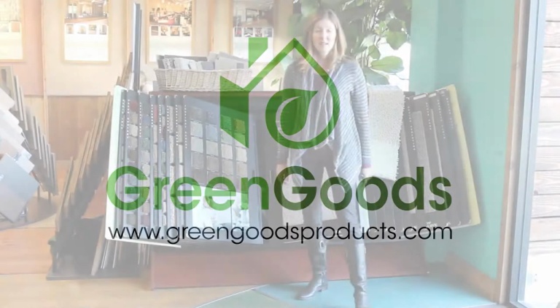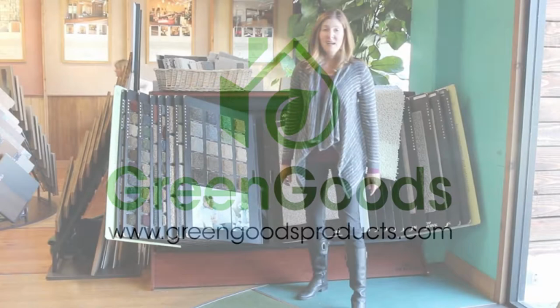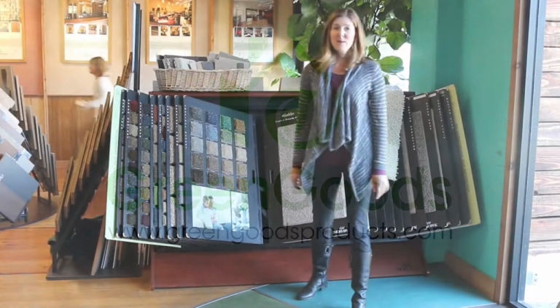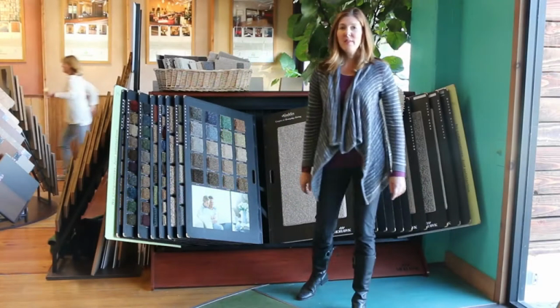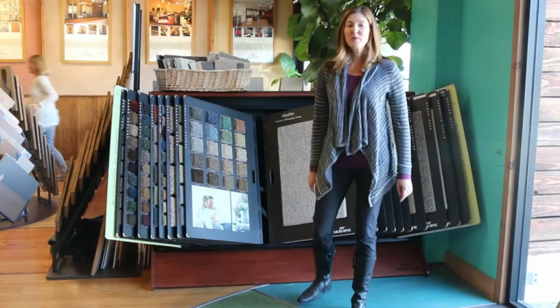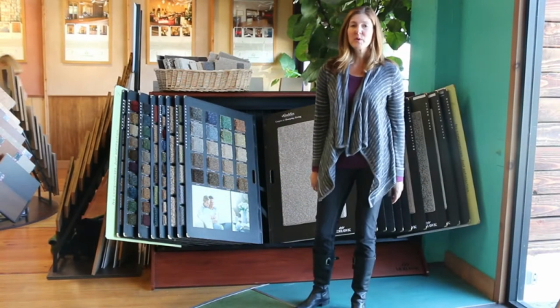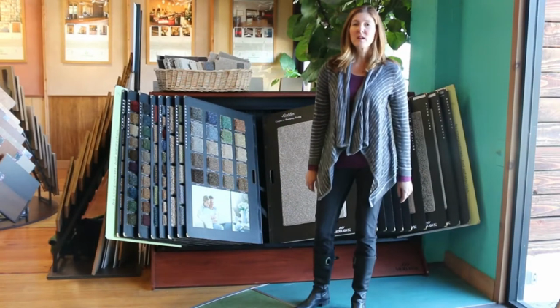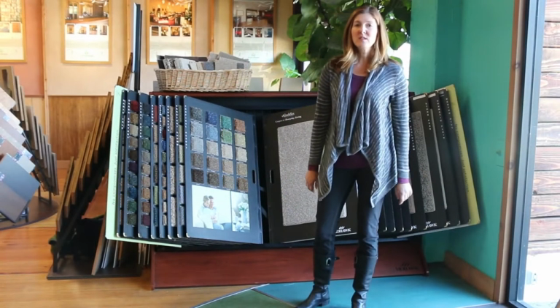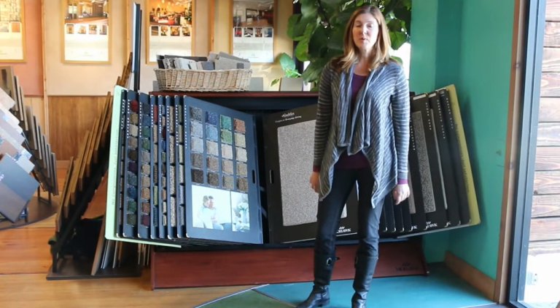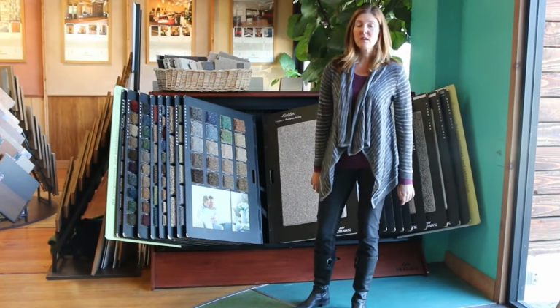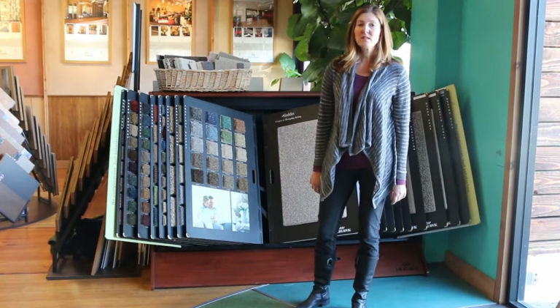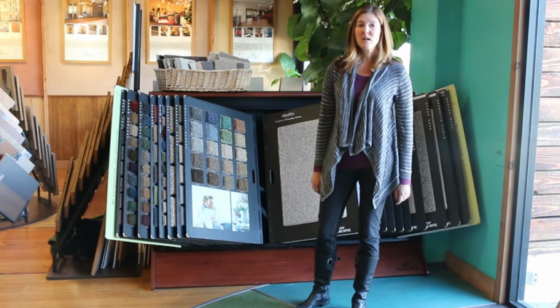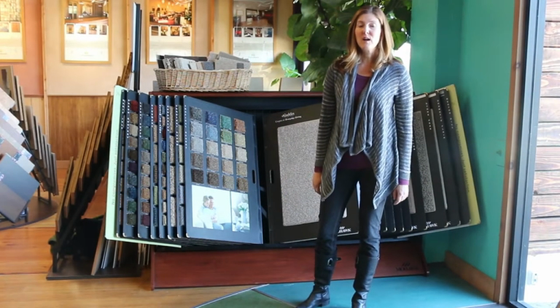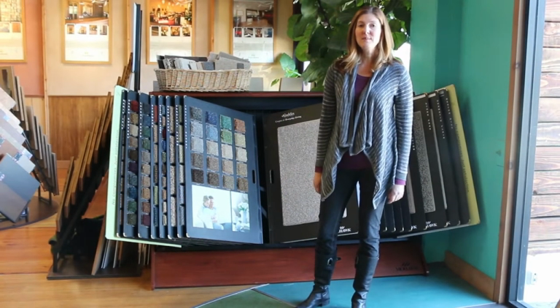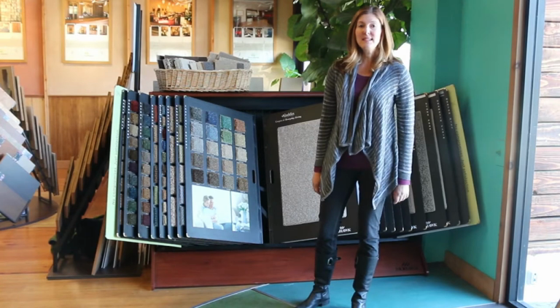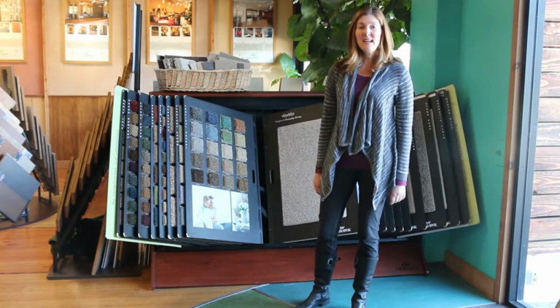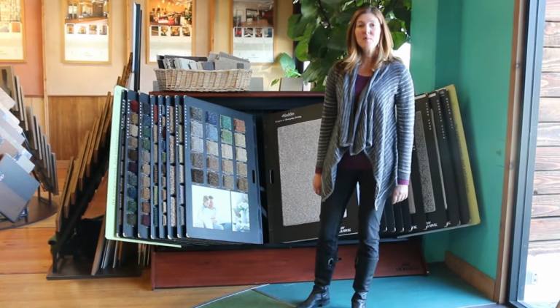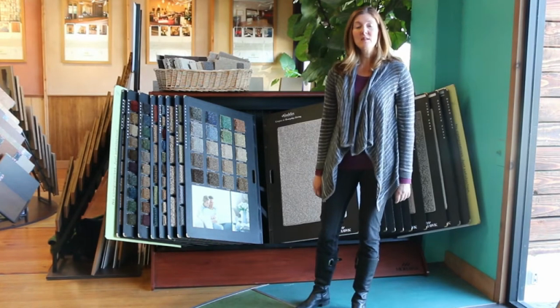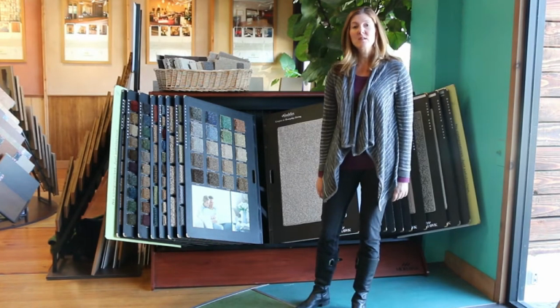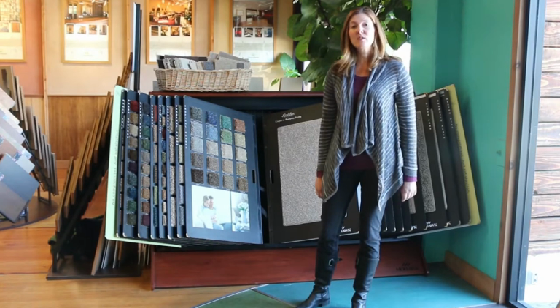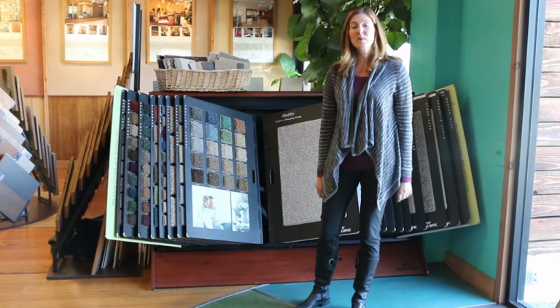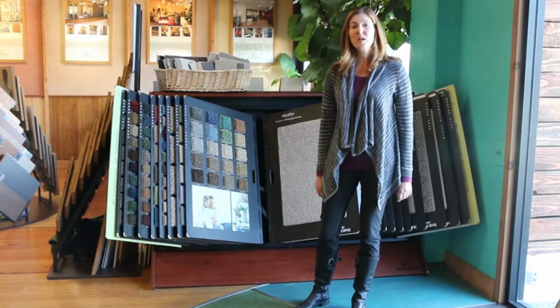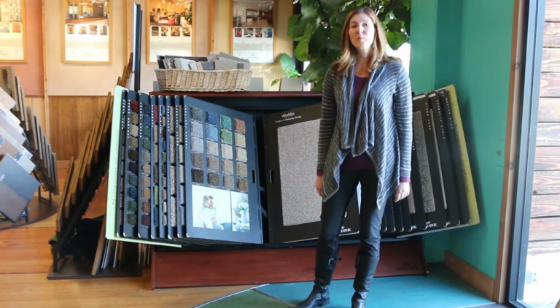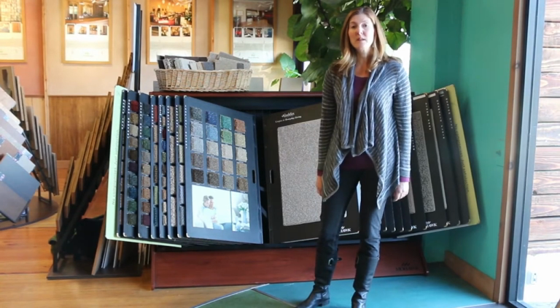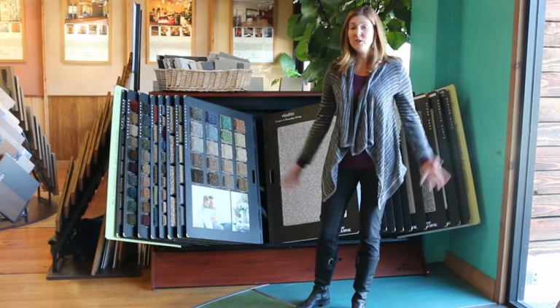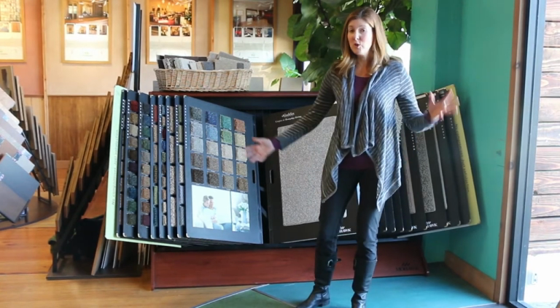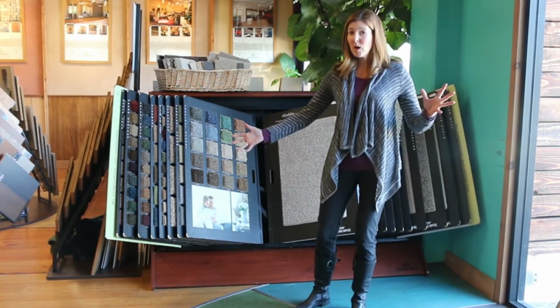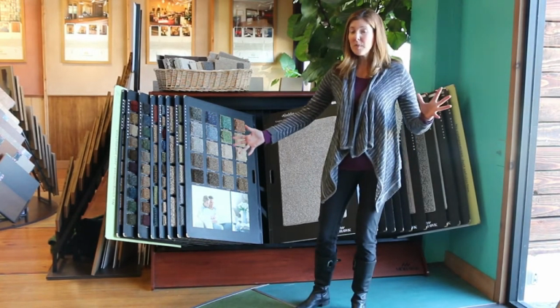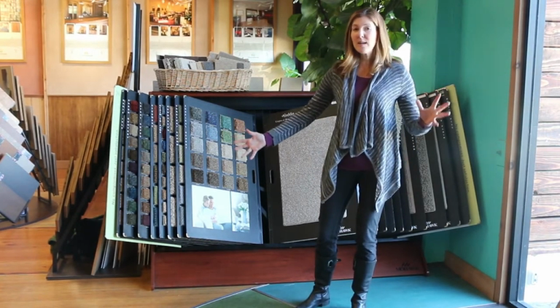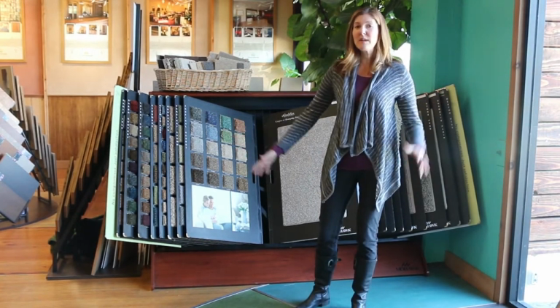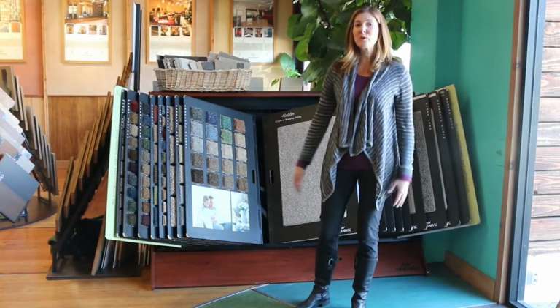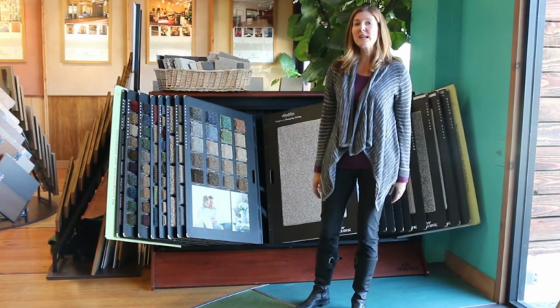Hi, I'm Heather from GreenGoodsProducts.com. Today, I'm here to talk to you about carpet. Did you know carpet can be green?